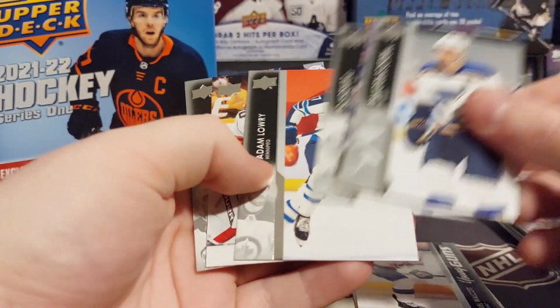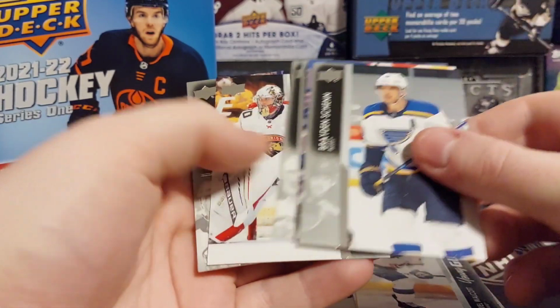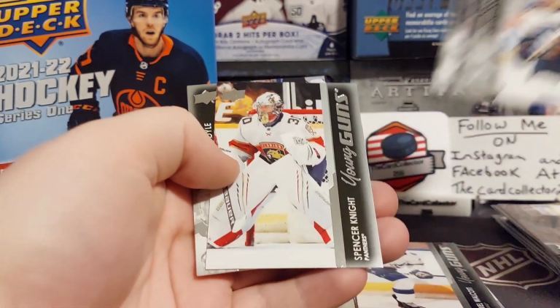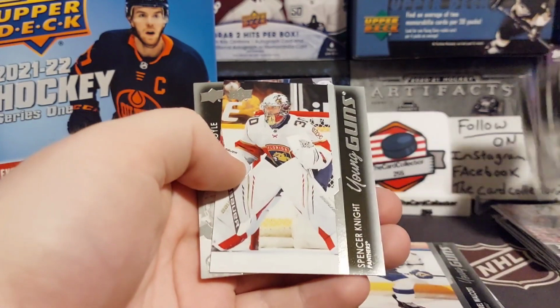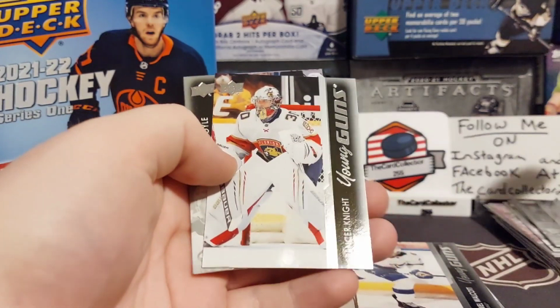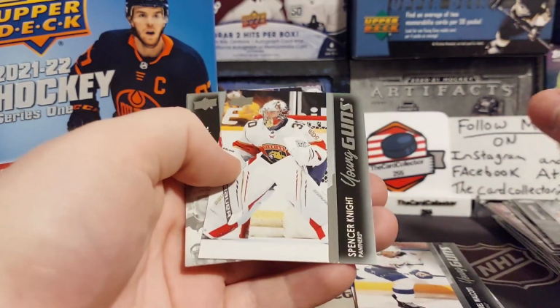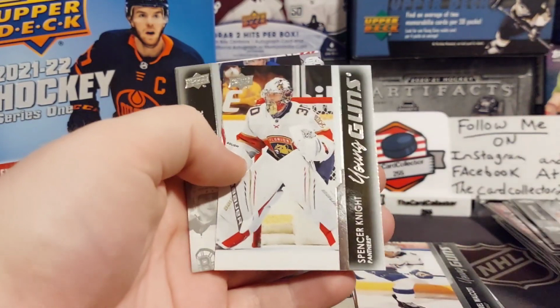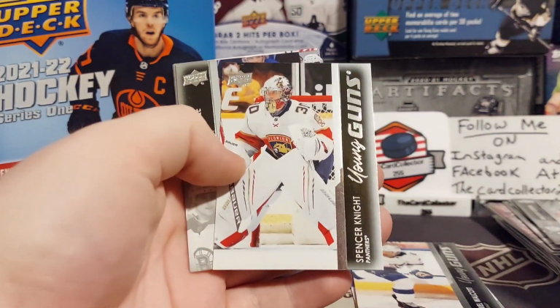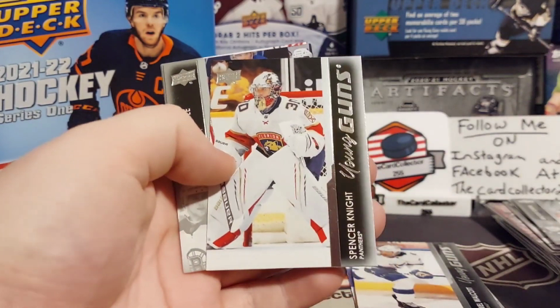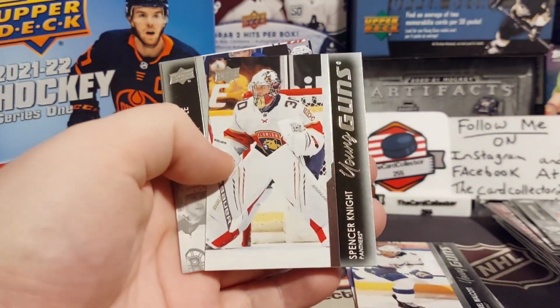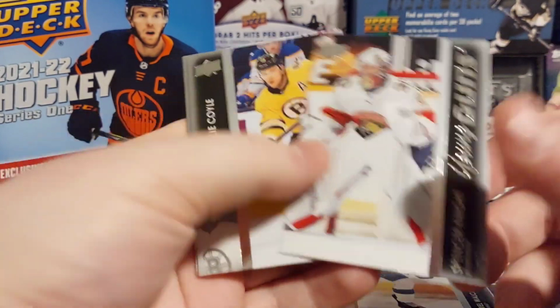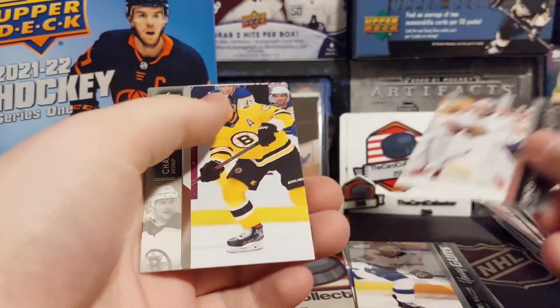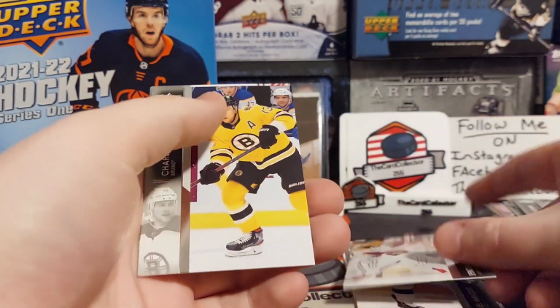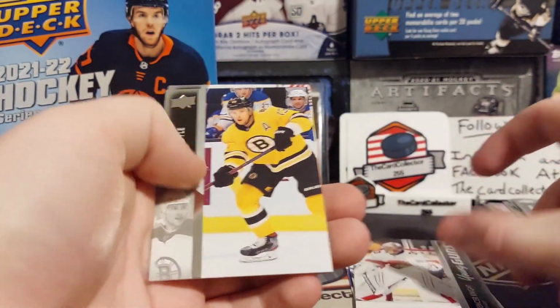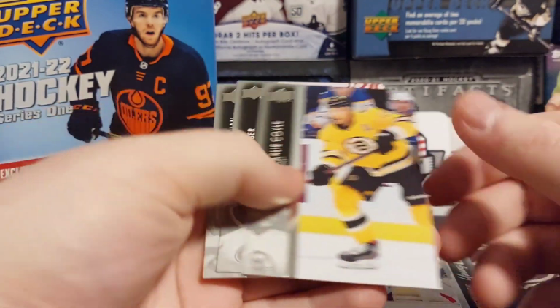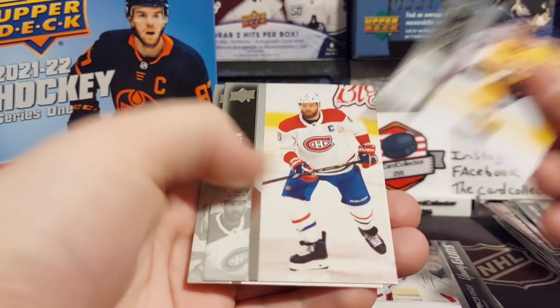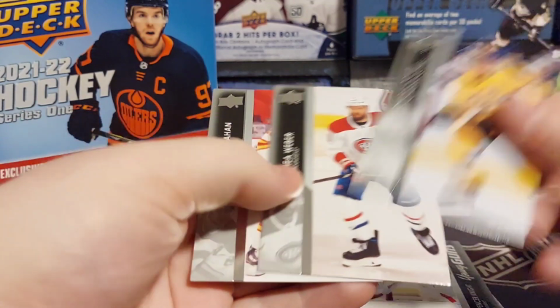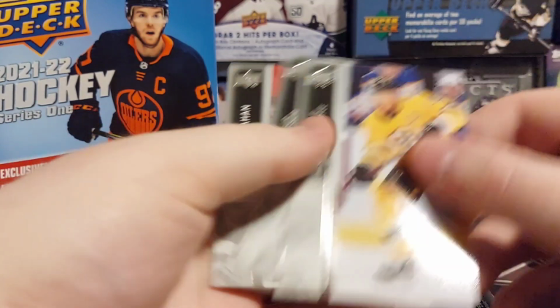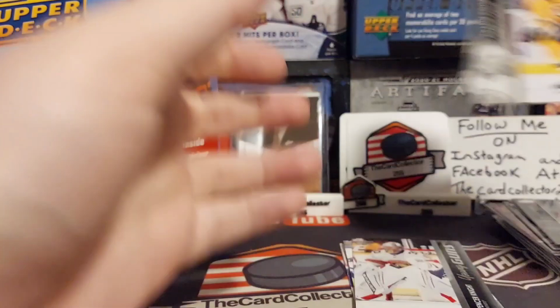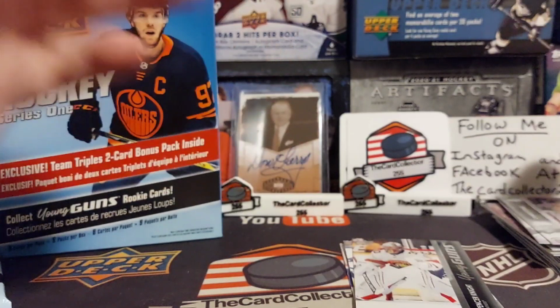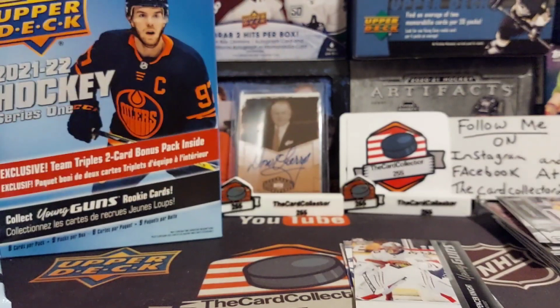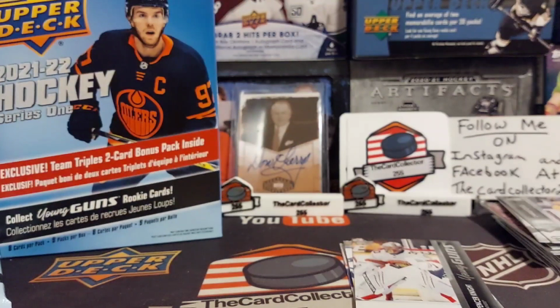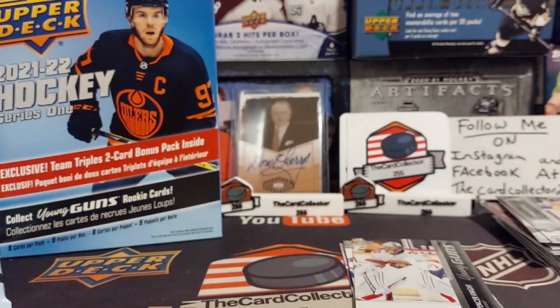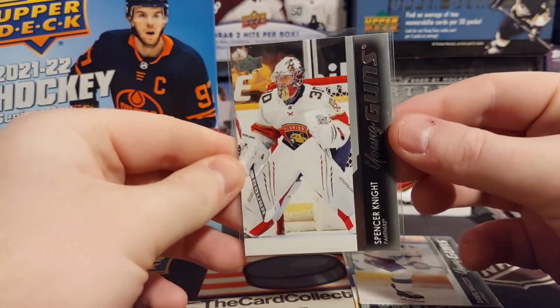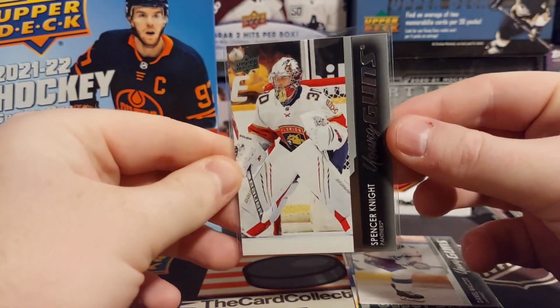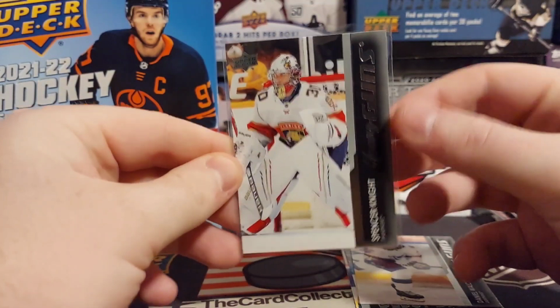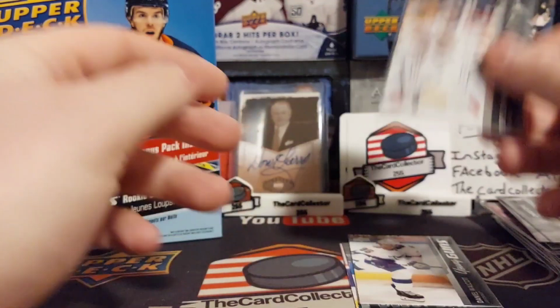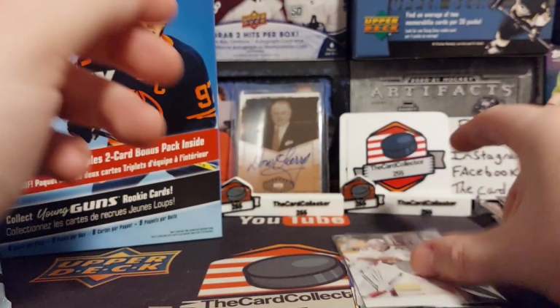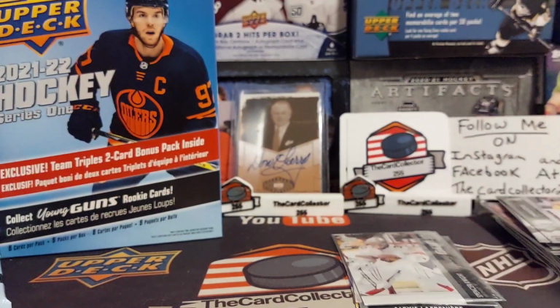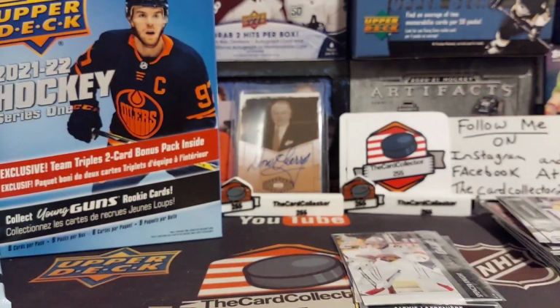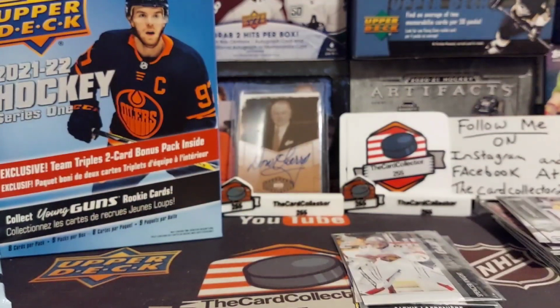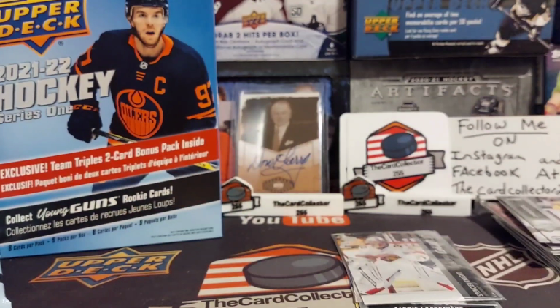Horvat — that's a nice one — and Spencer Knight. So we already got three Young Guns. Nice hit right there, Spencer Knight.